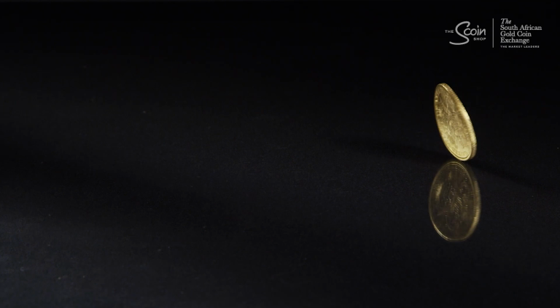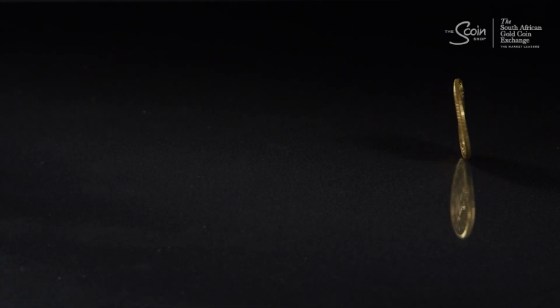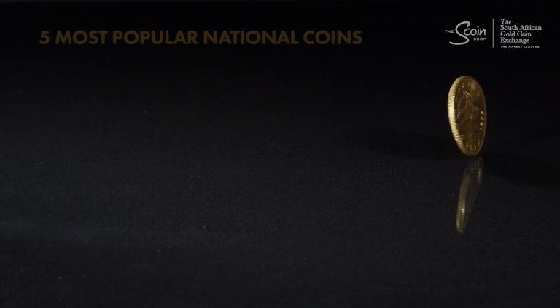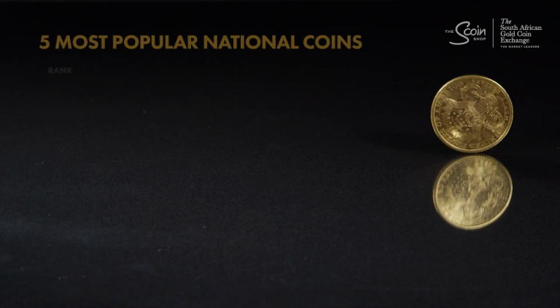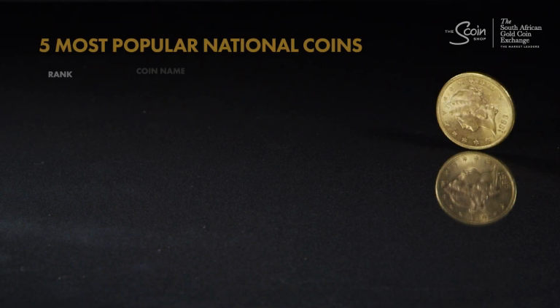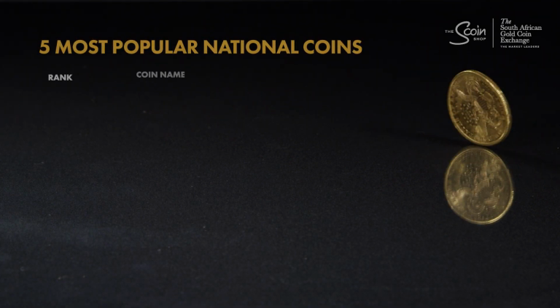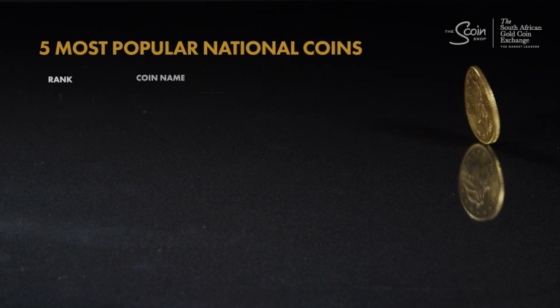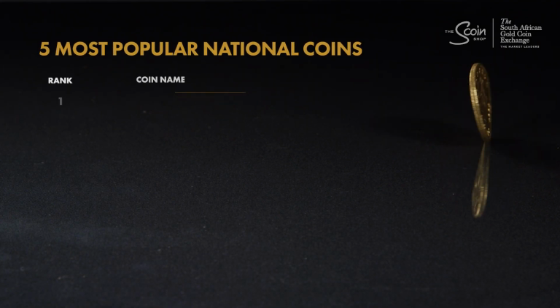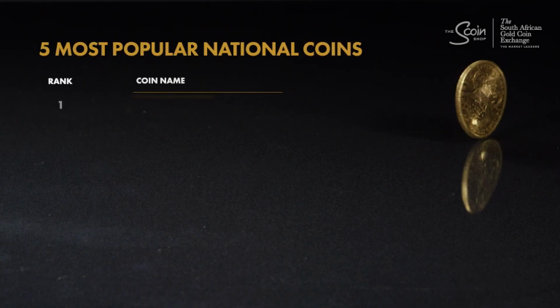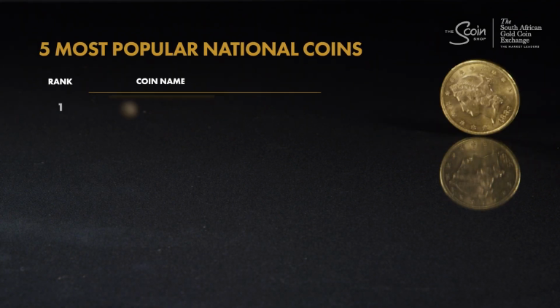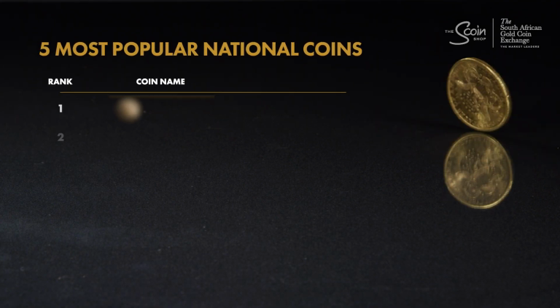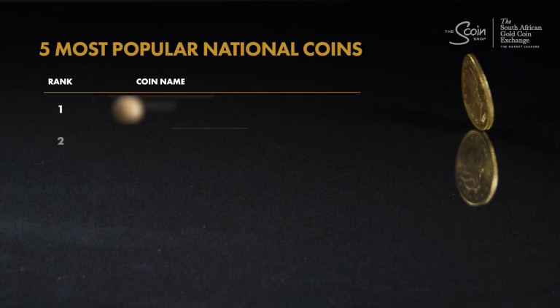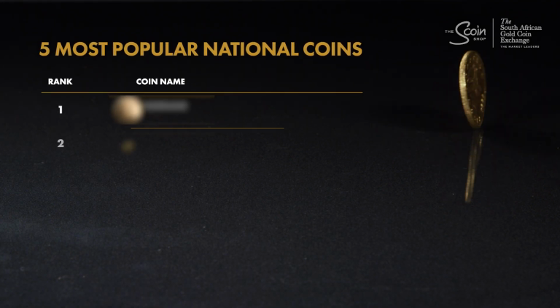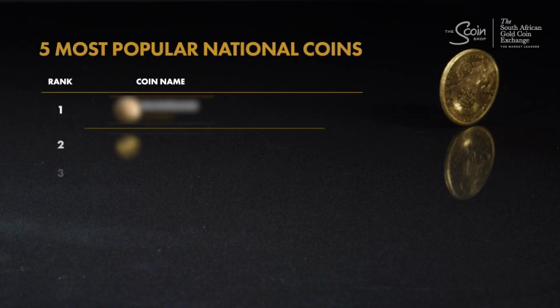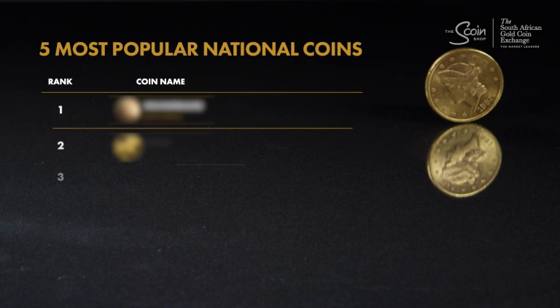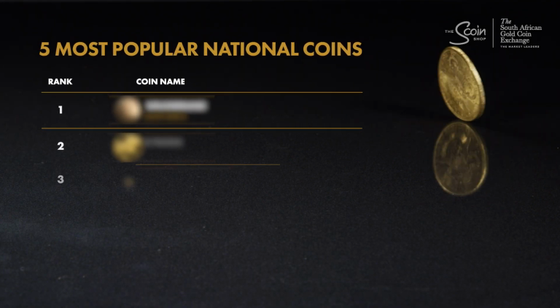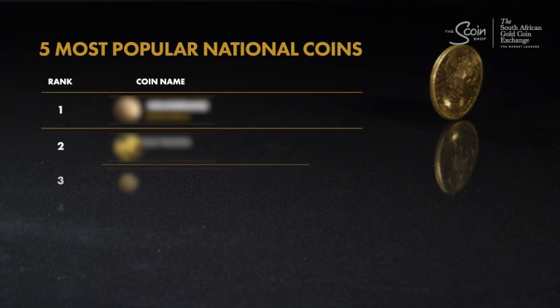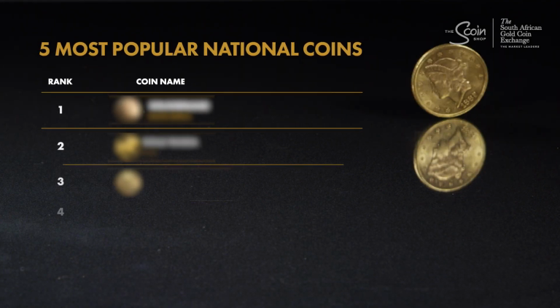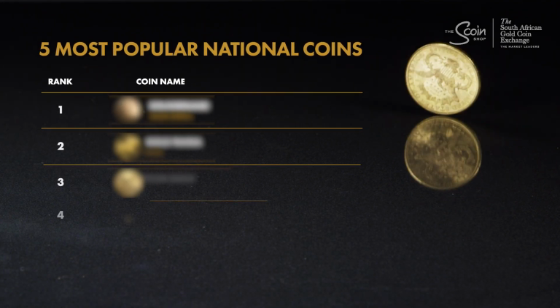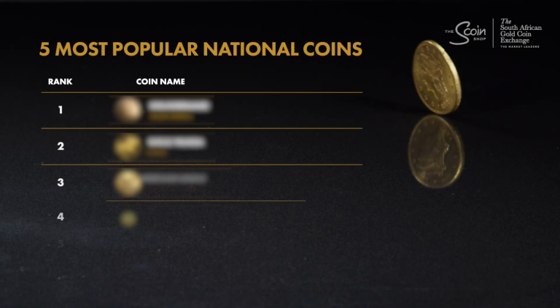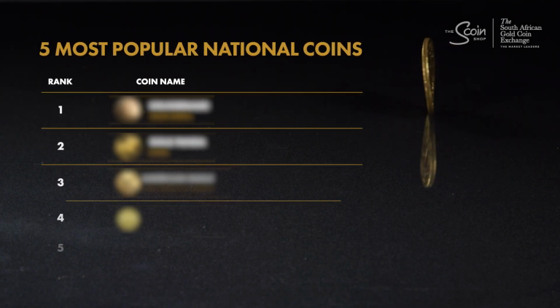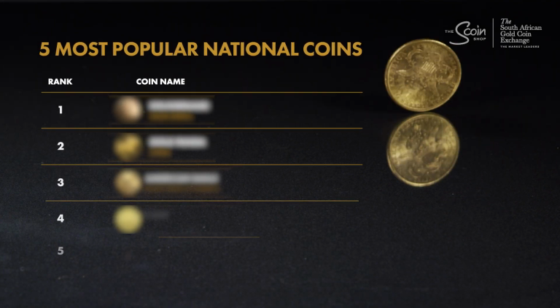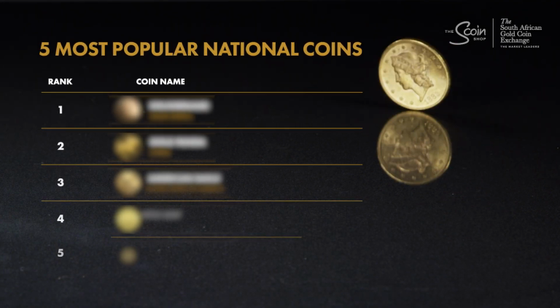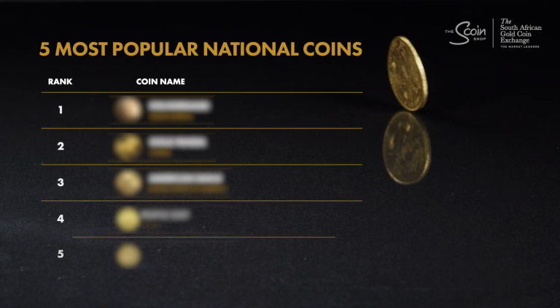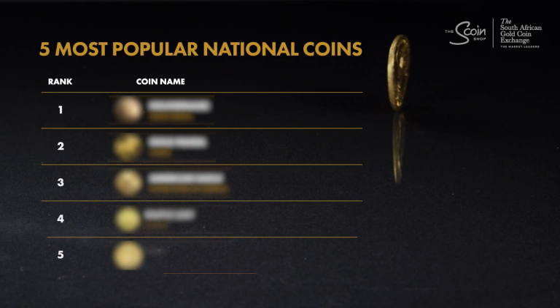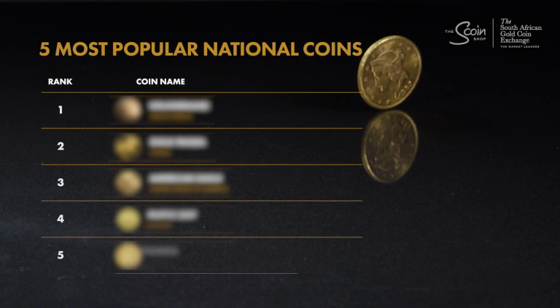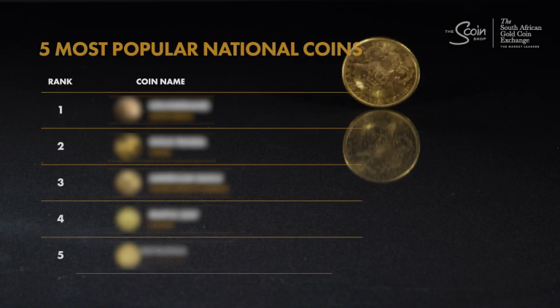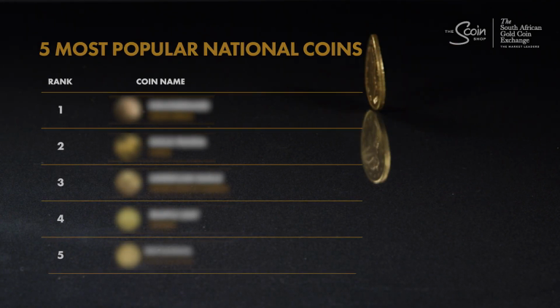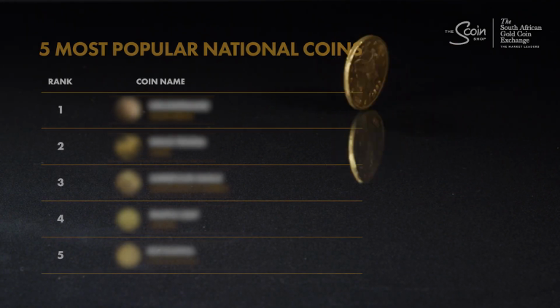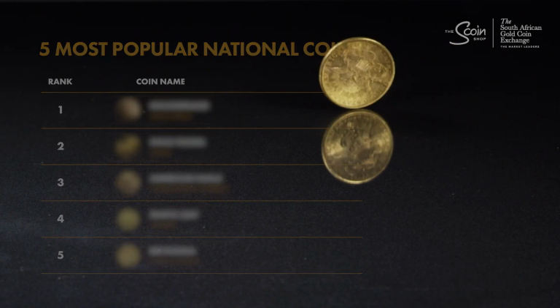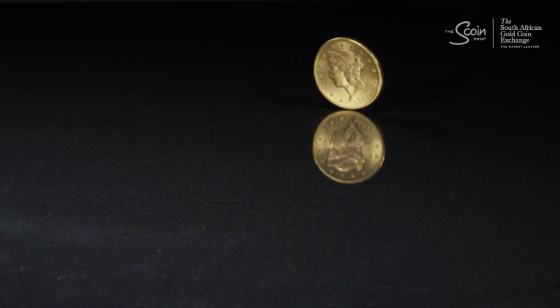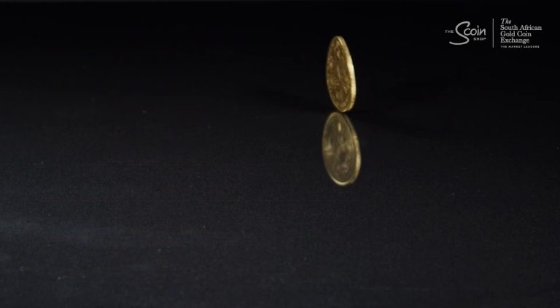We're ranking the five most famous national collectible coins. You won't believe the number one coin.